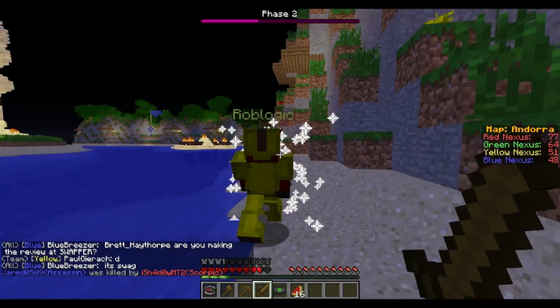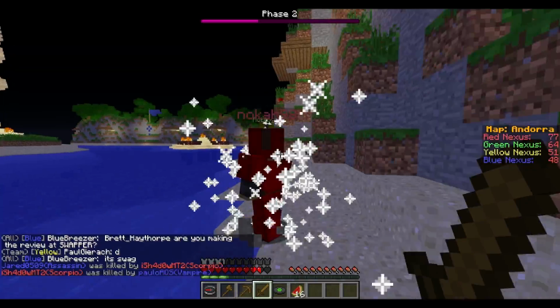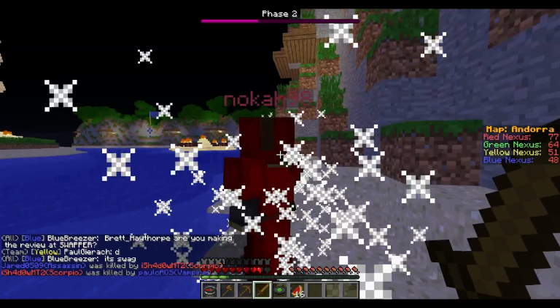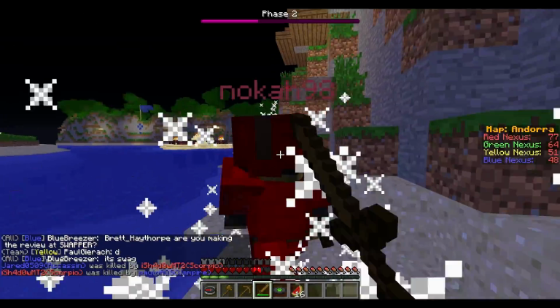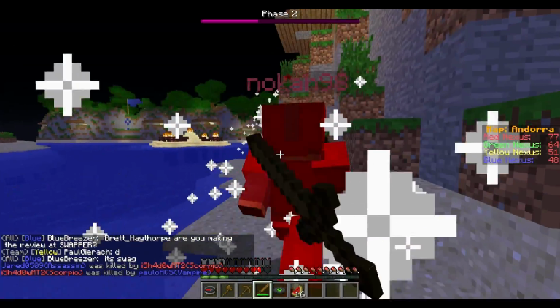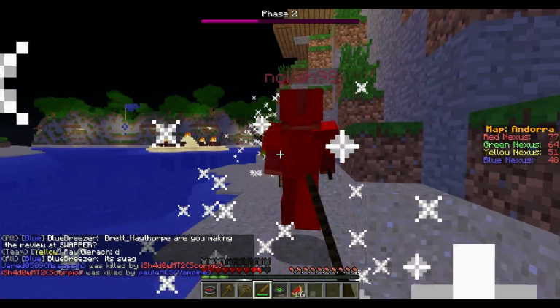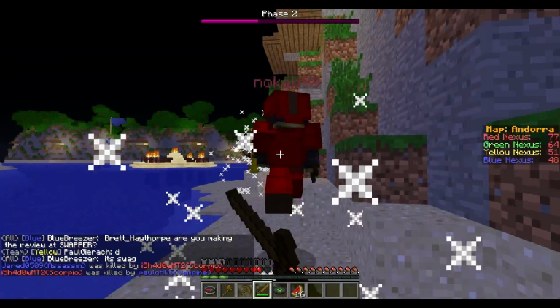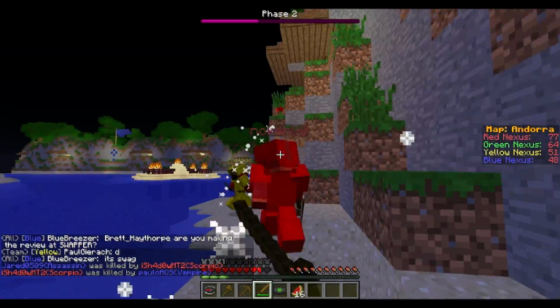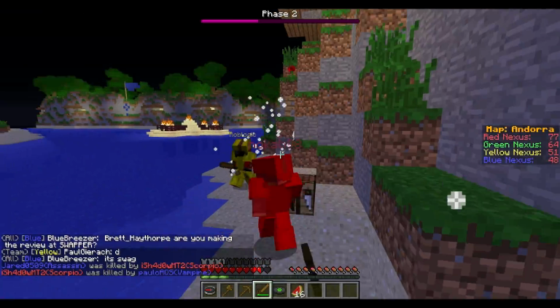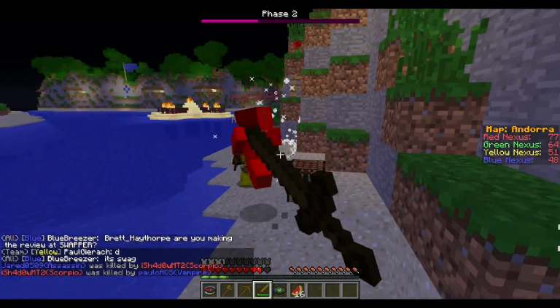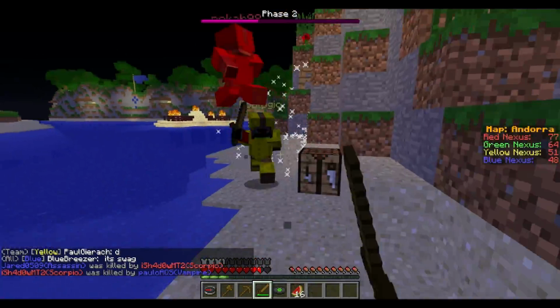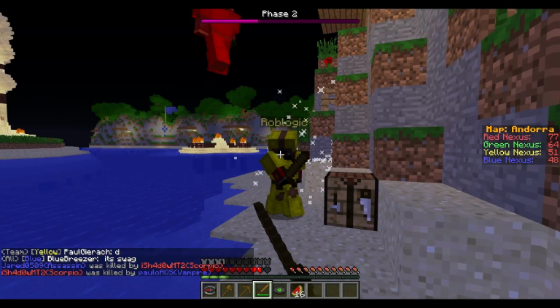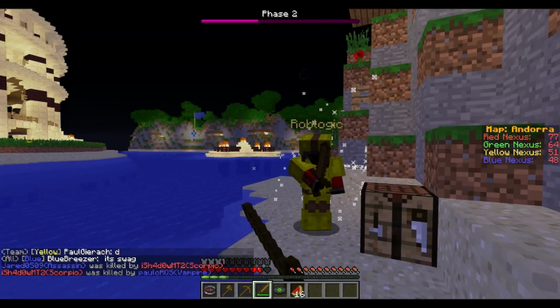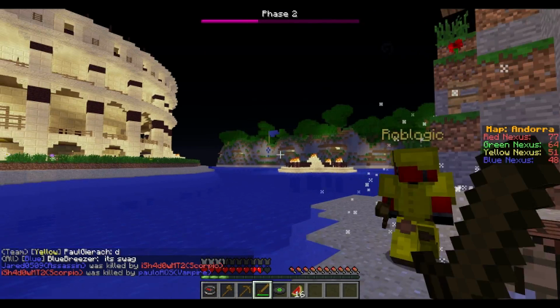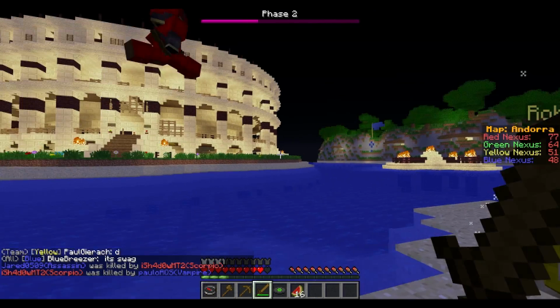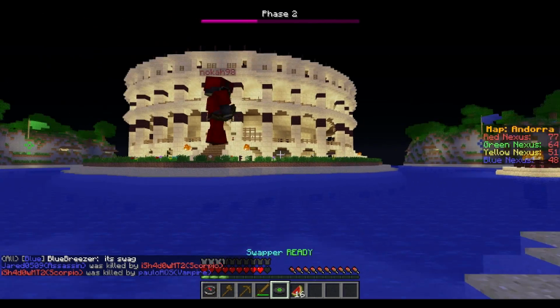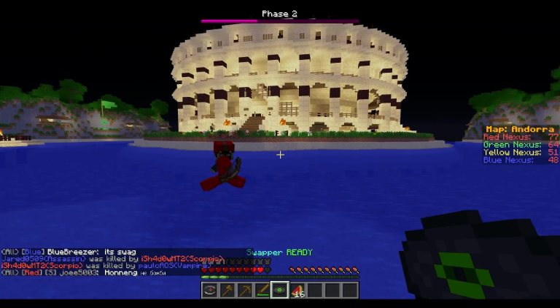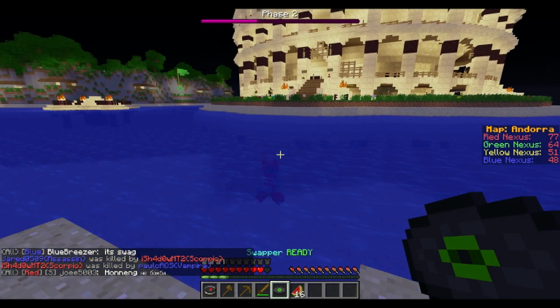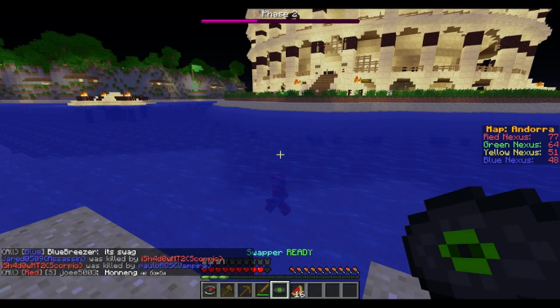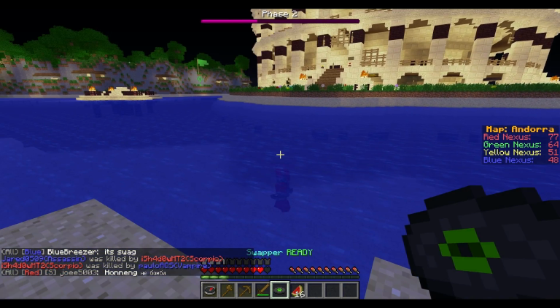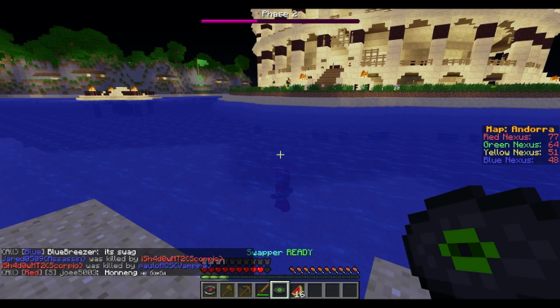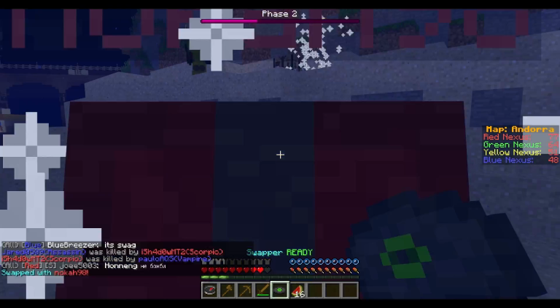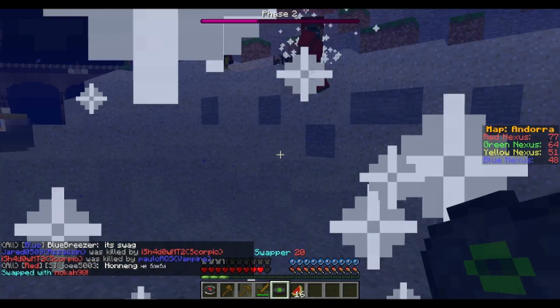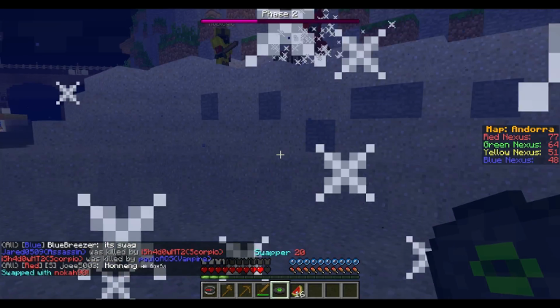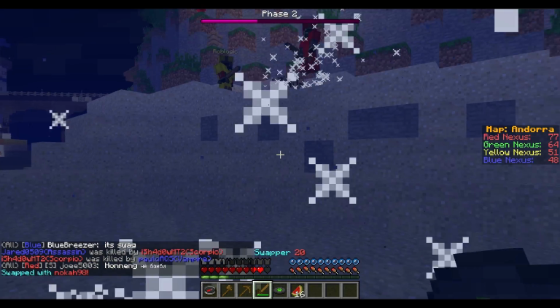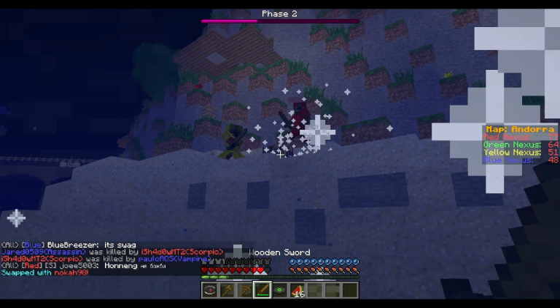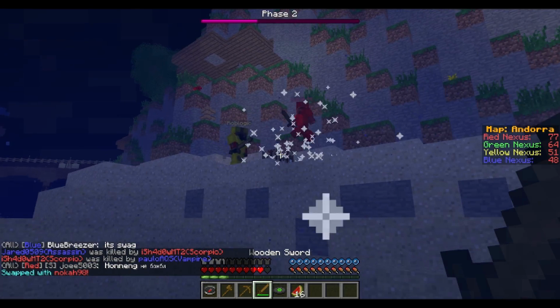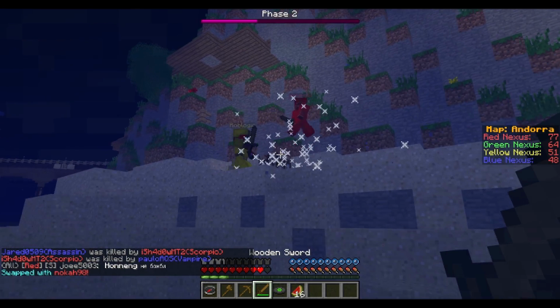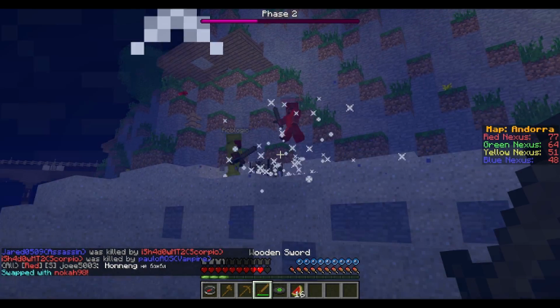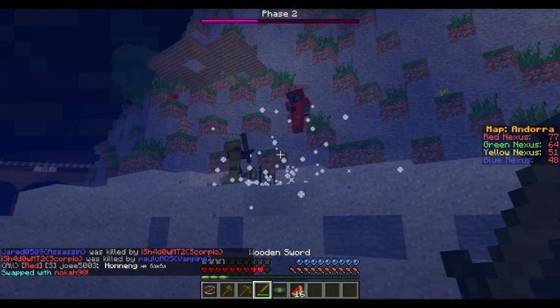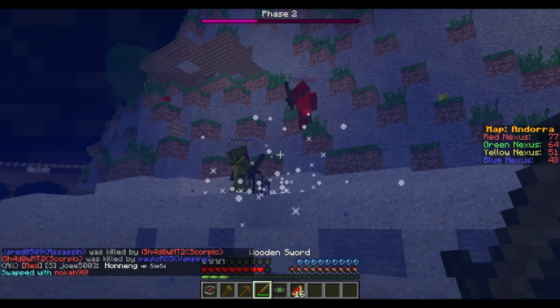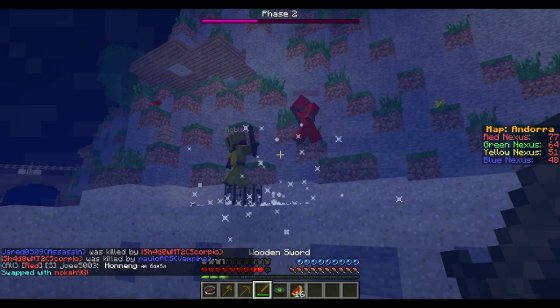If you want to see more of the Swapper class, check out mine and Rob's playthrough where we use the Swapper's switching ability to own our enemies.